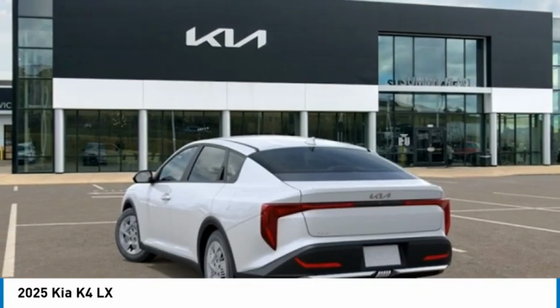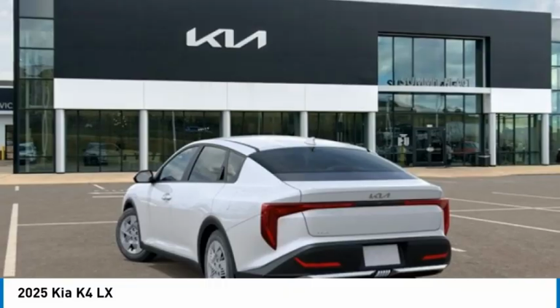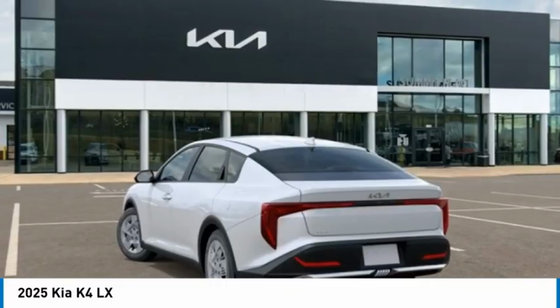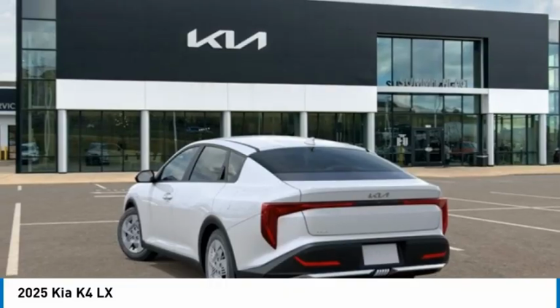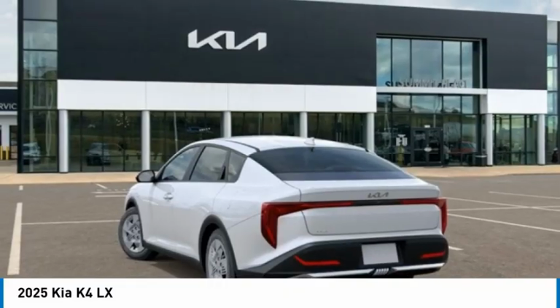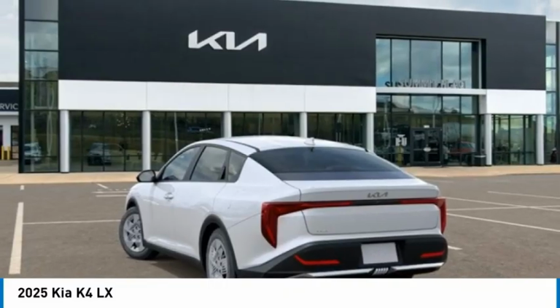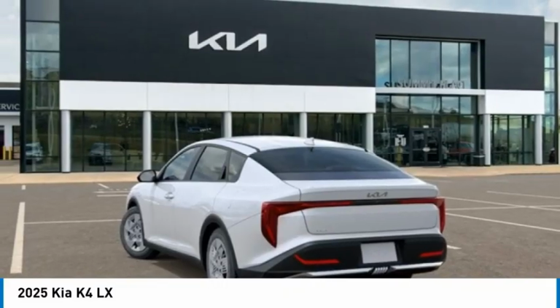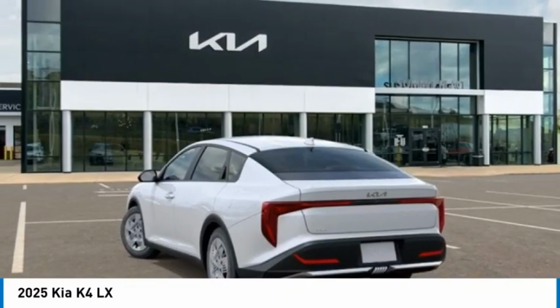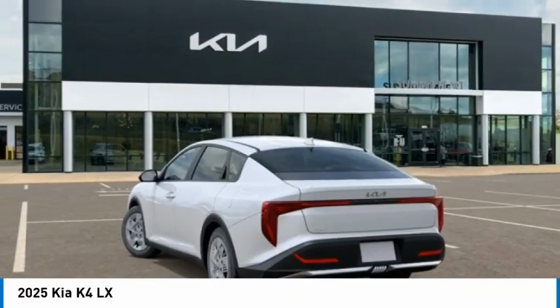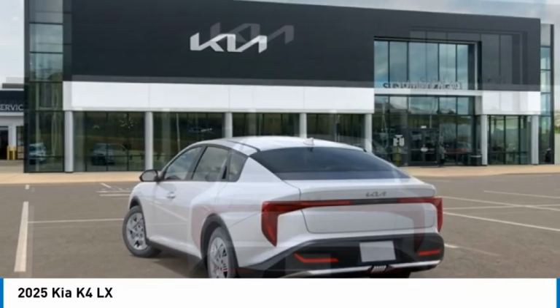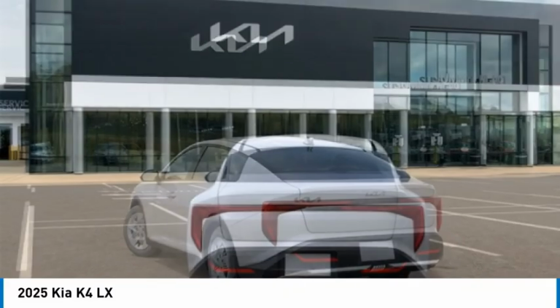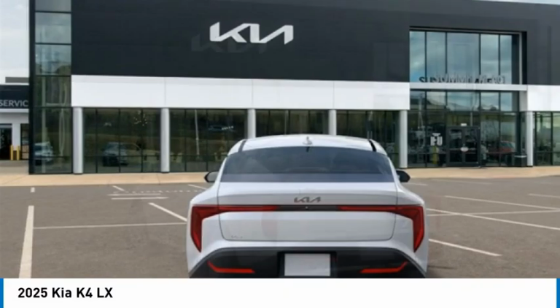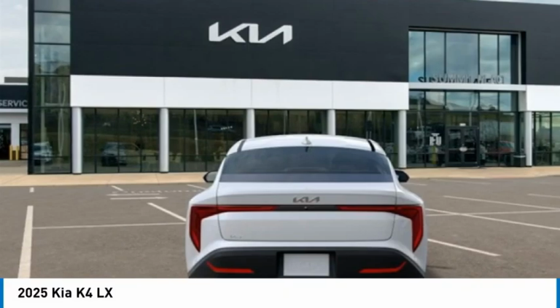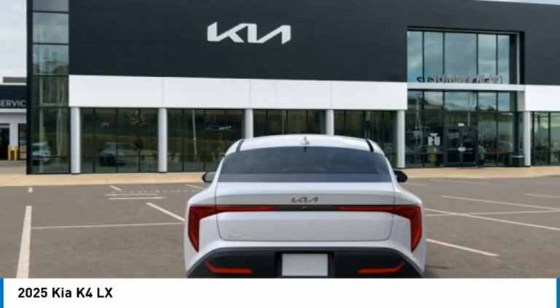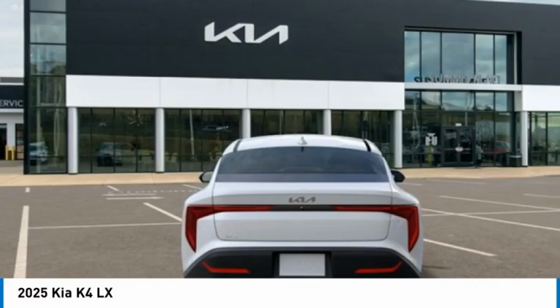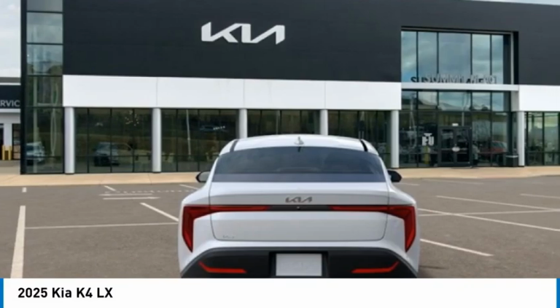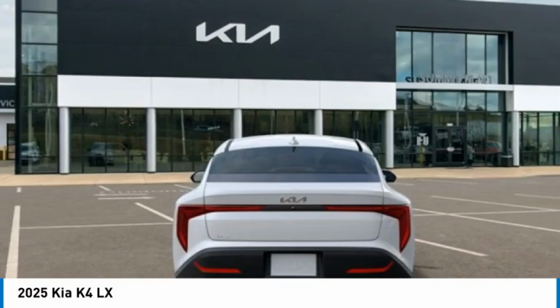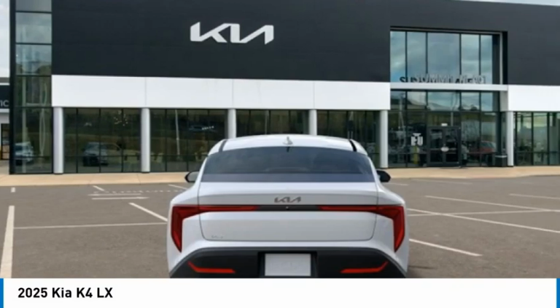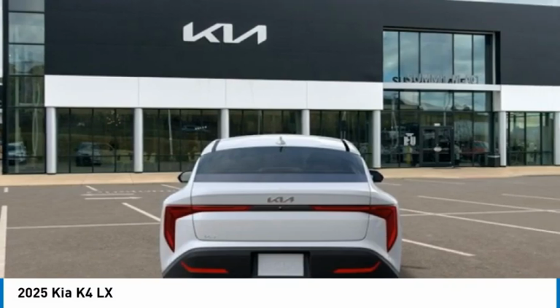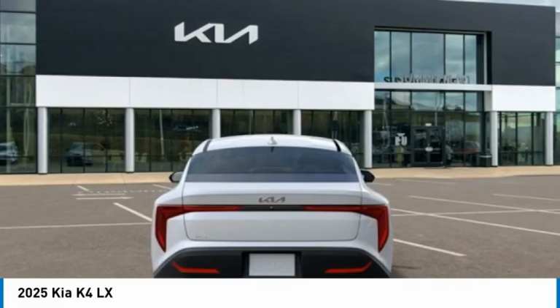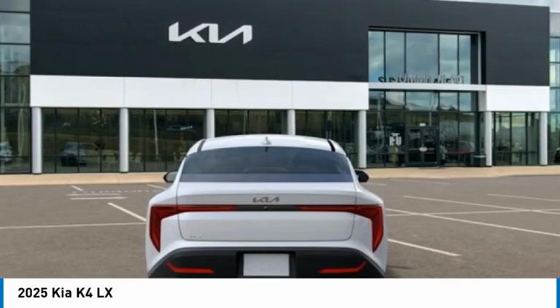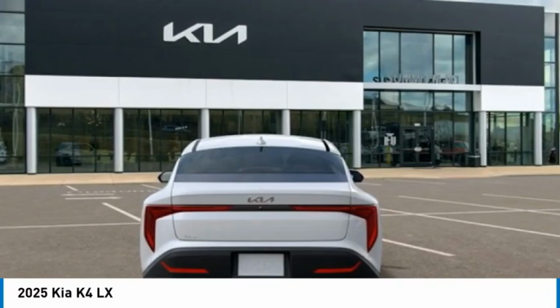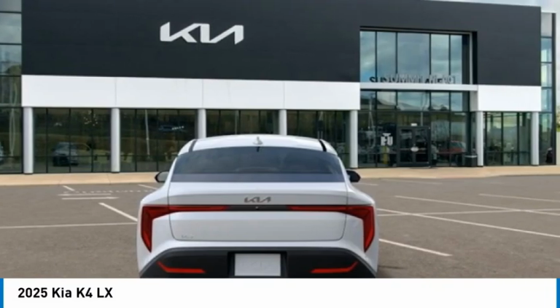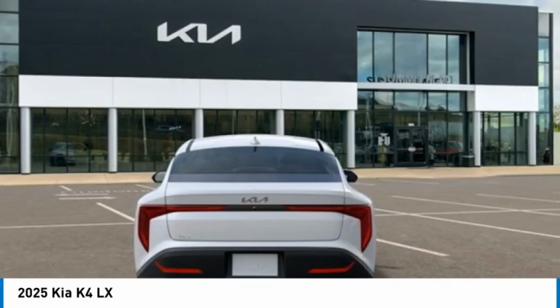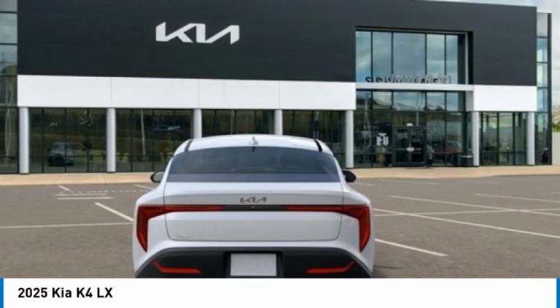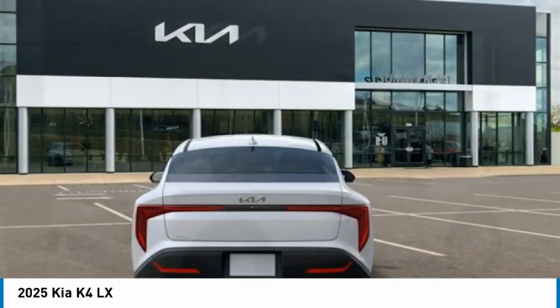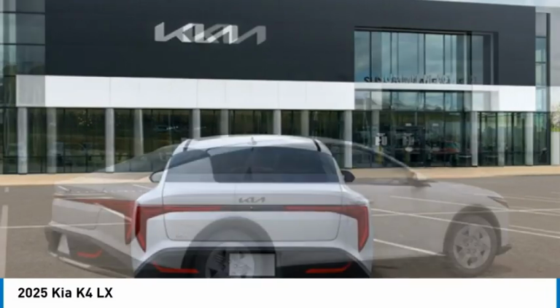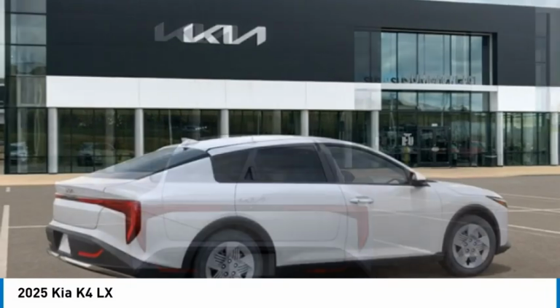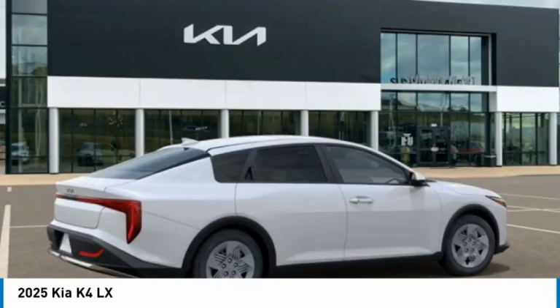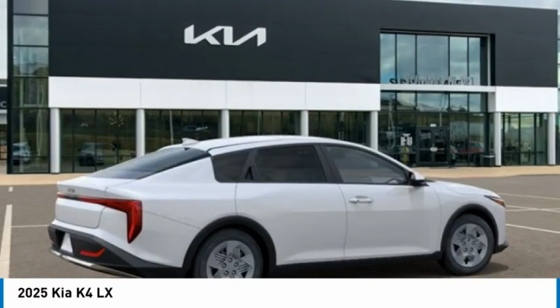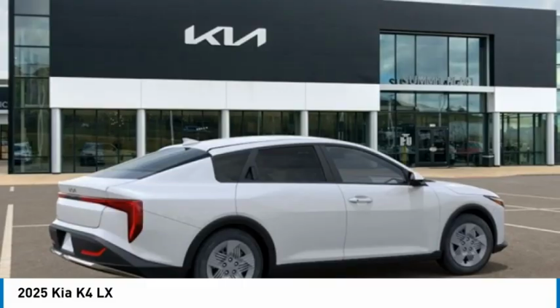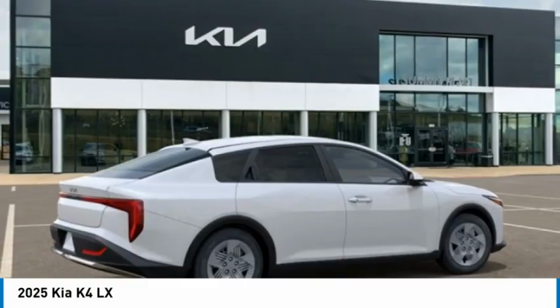Visit the dealership today and see this vehicle first hand. Here are some of this vehicle's great options.